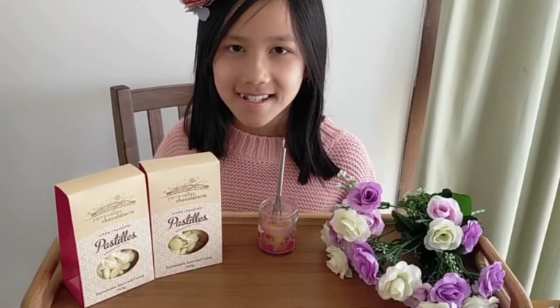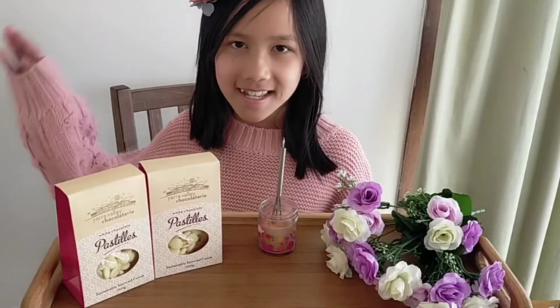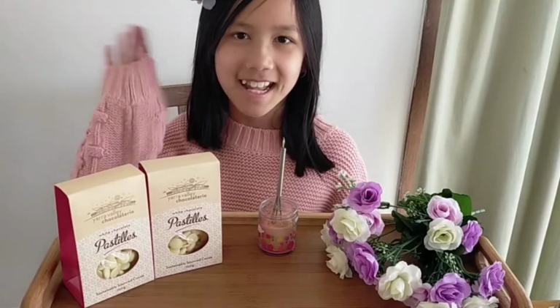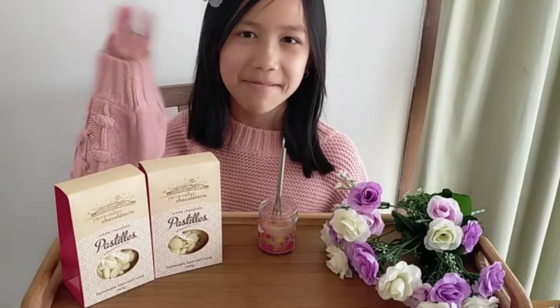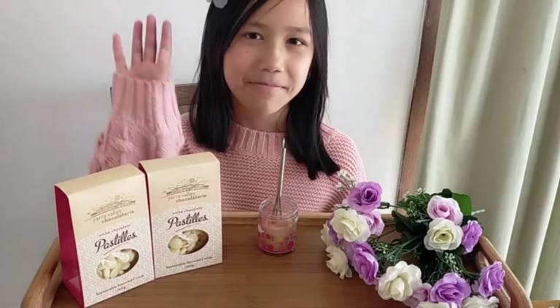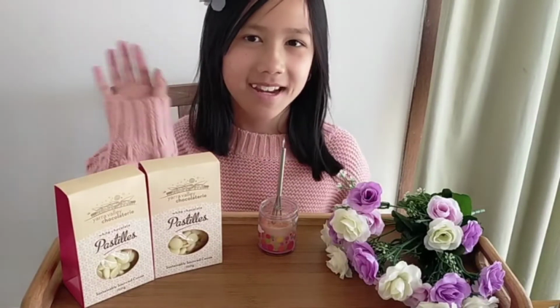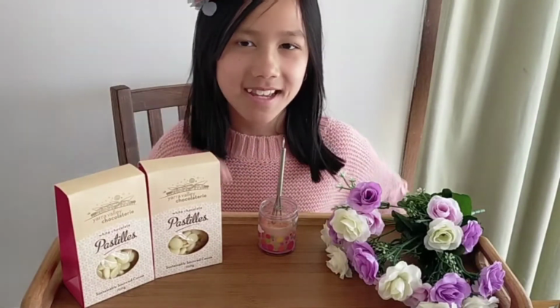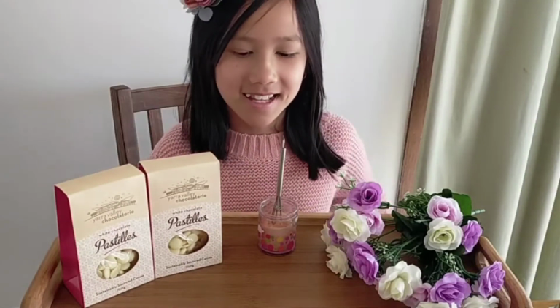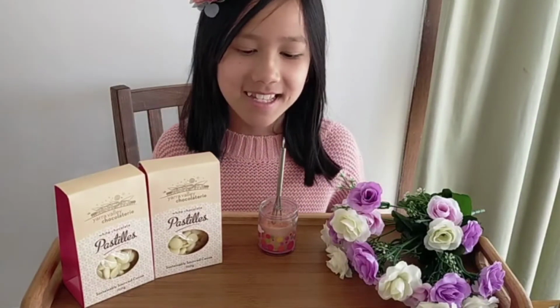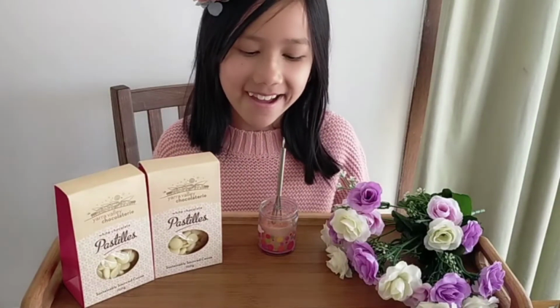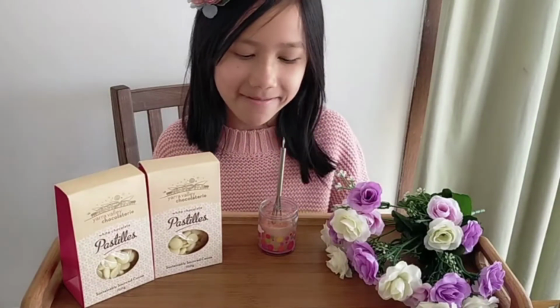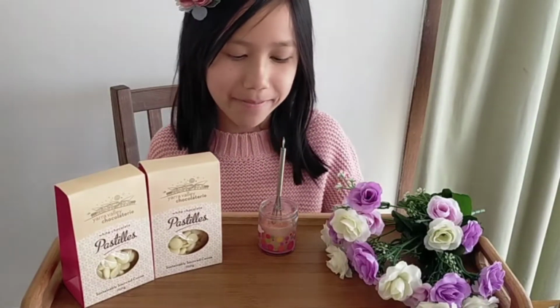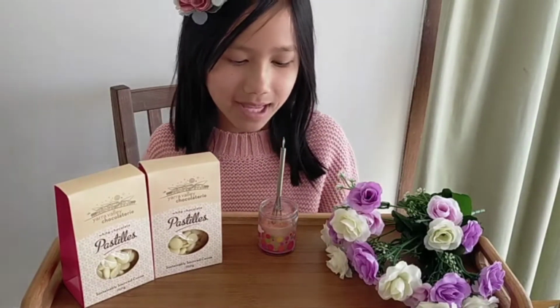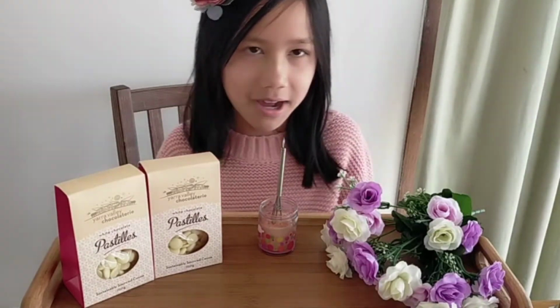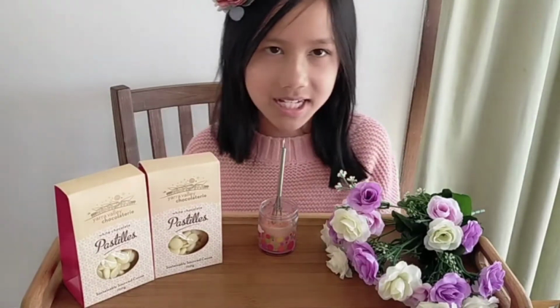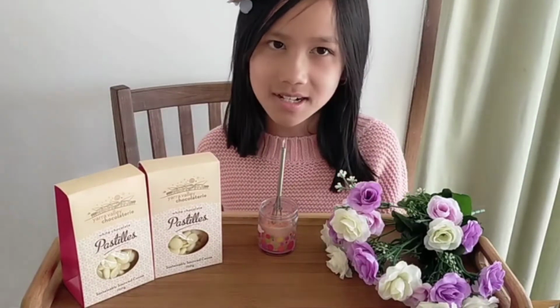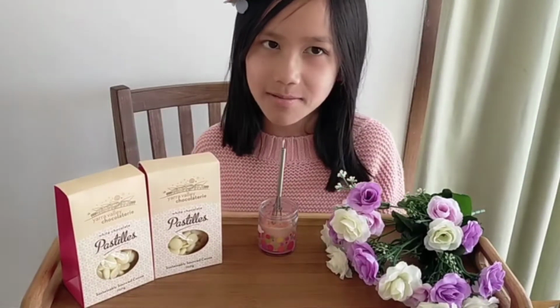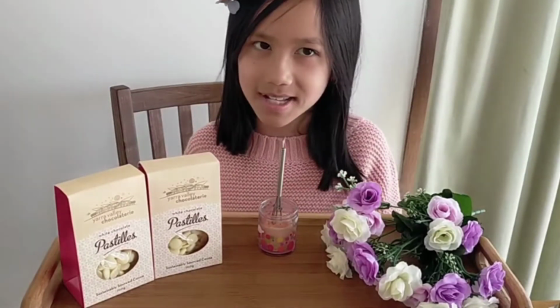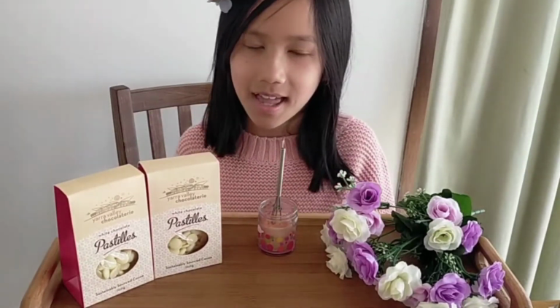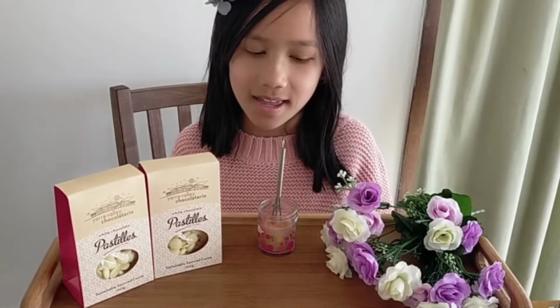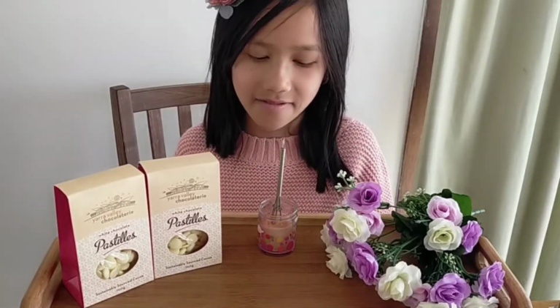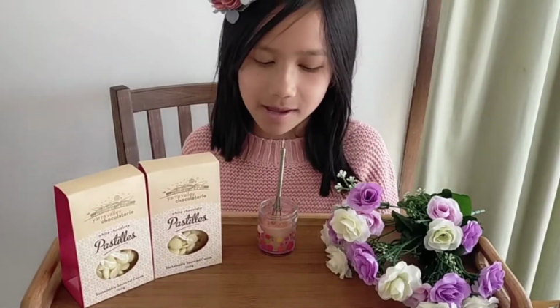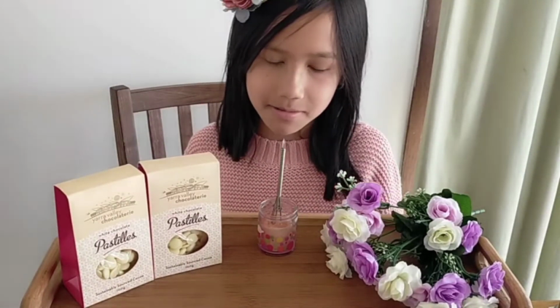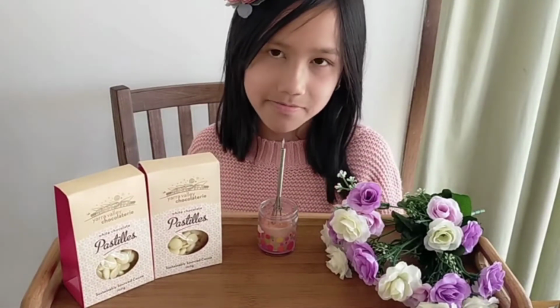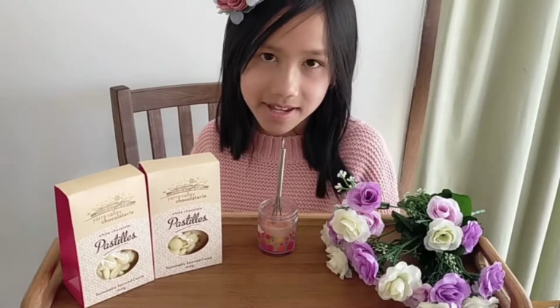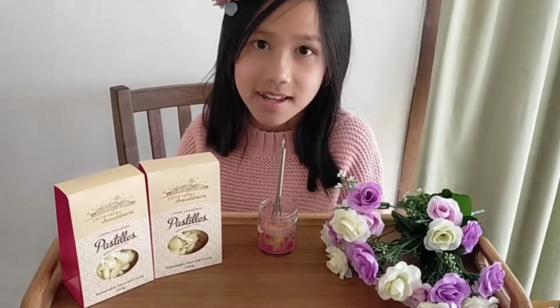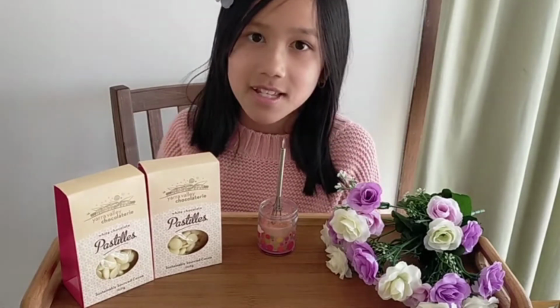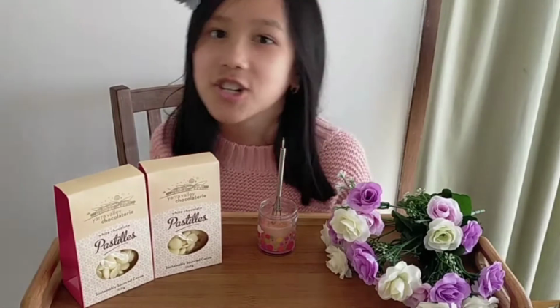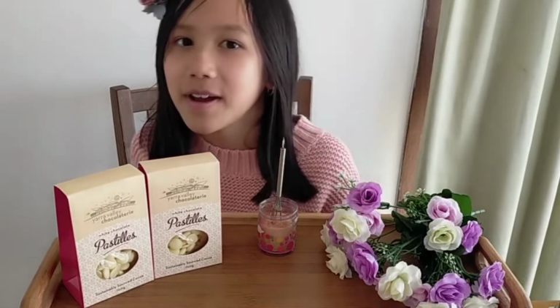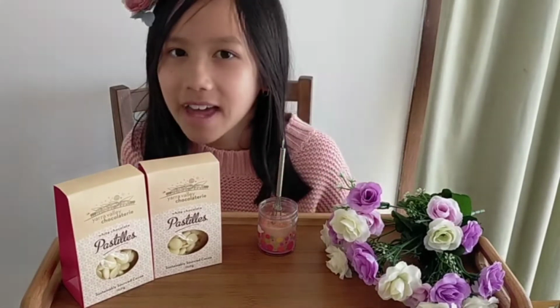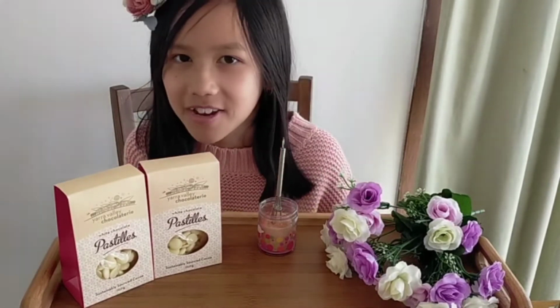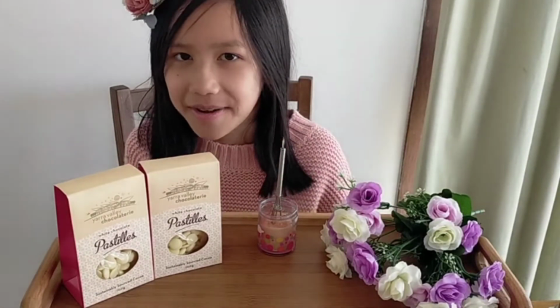Hello everybody, today I will be making a hot chocolate whisk and the flavor will be strawberry and cream.